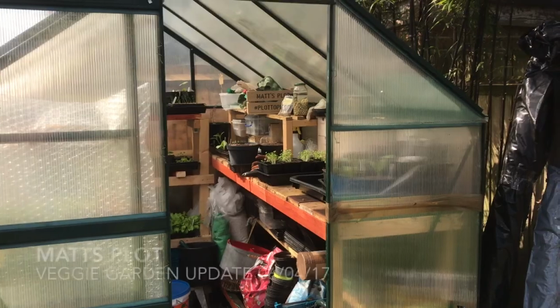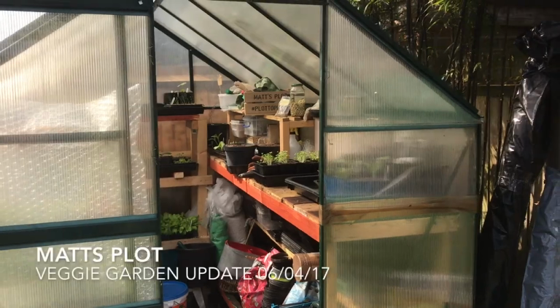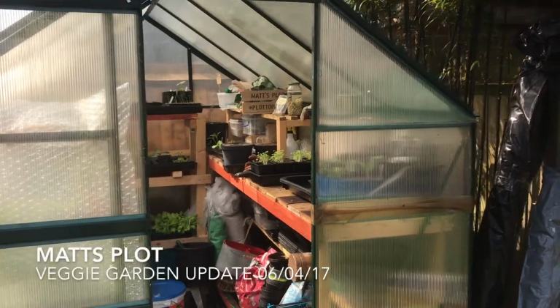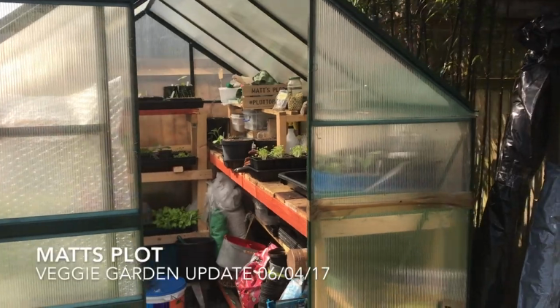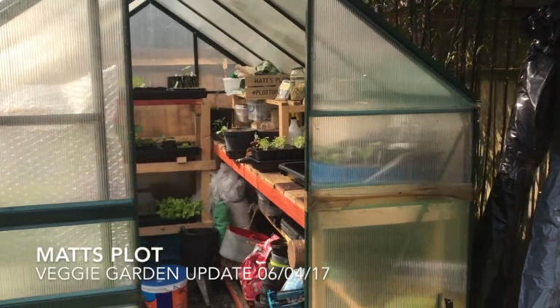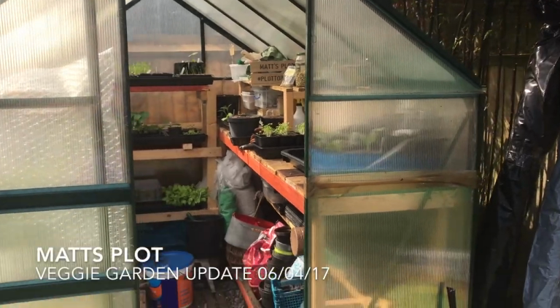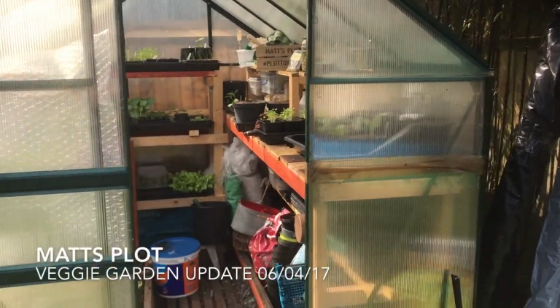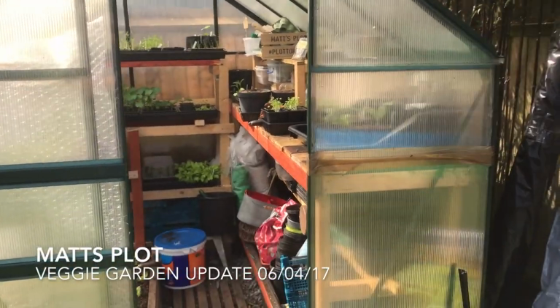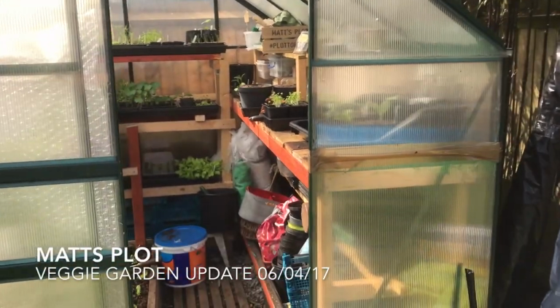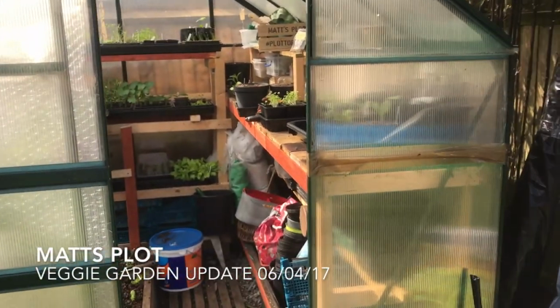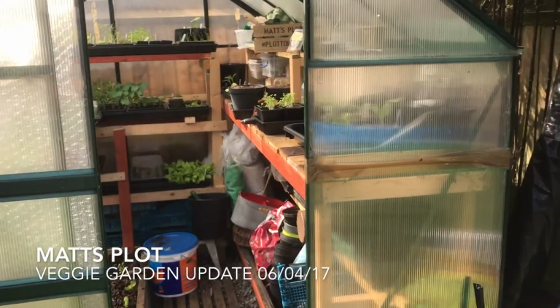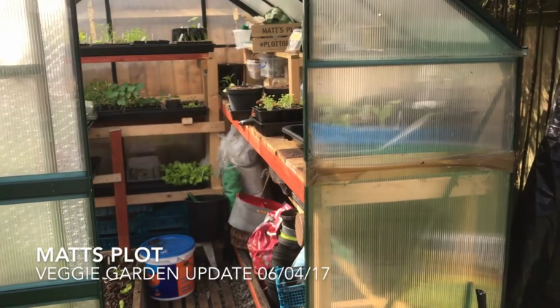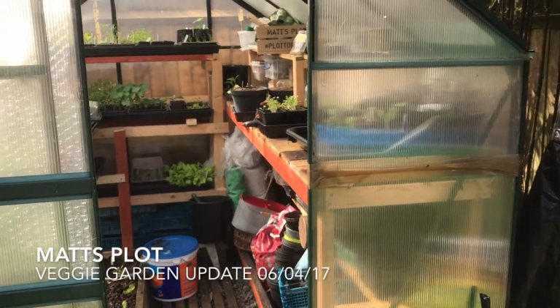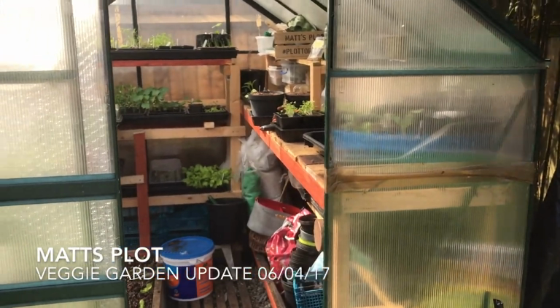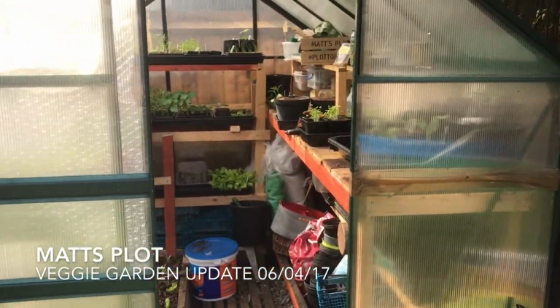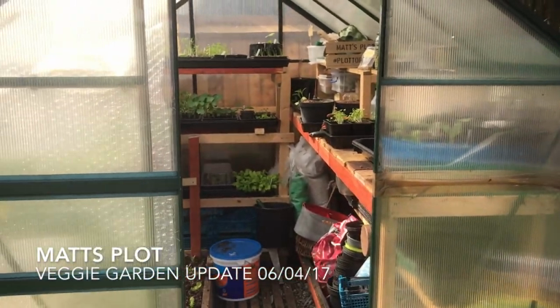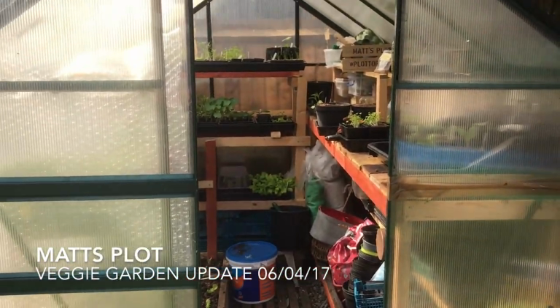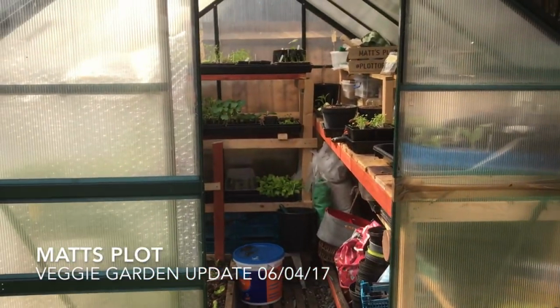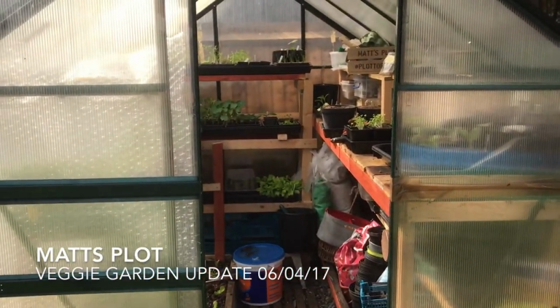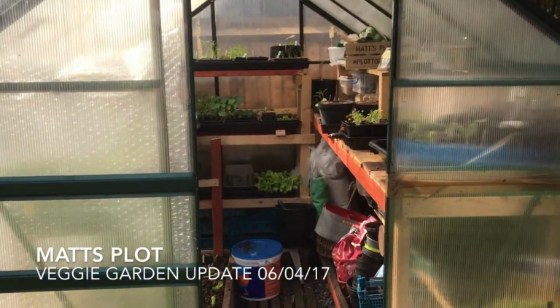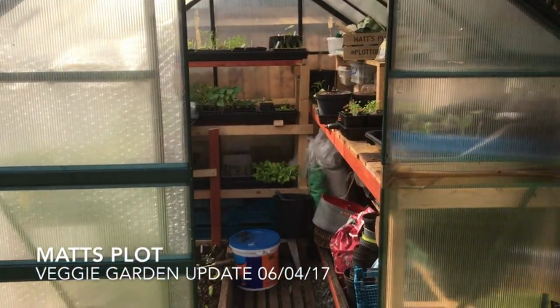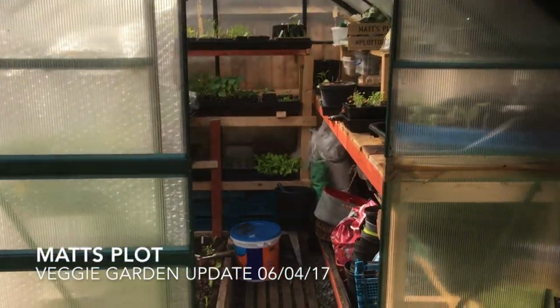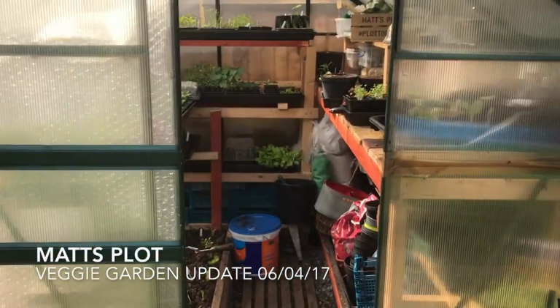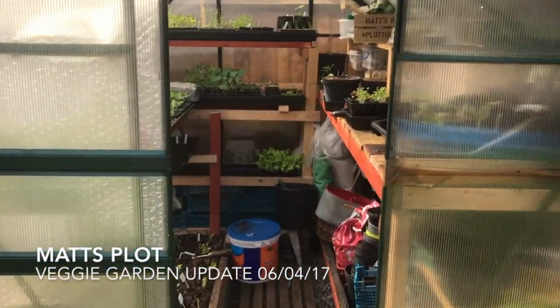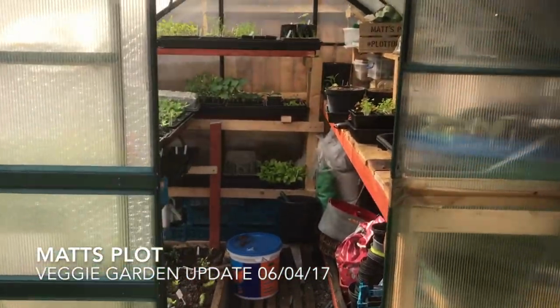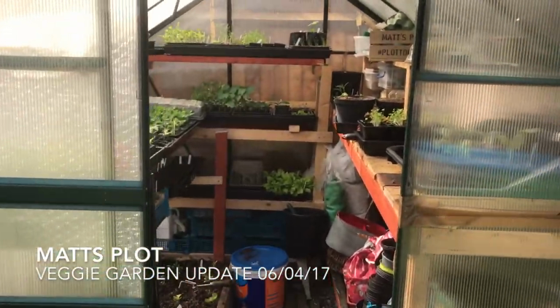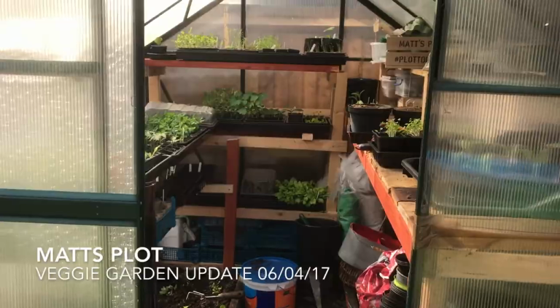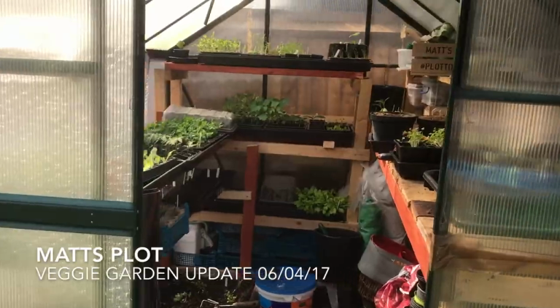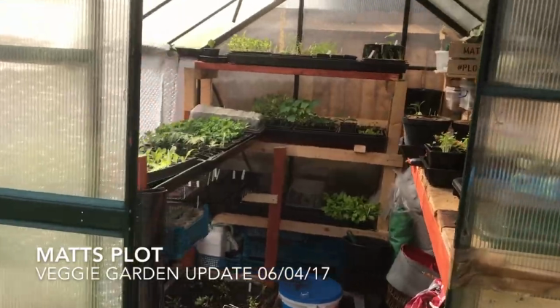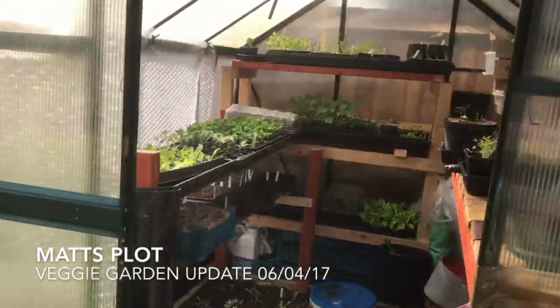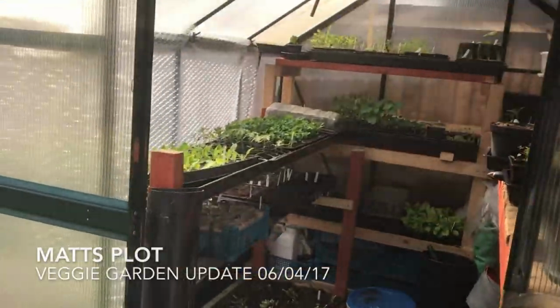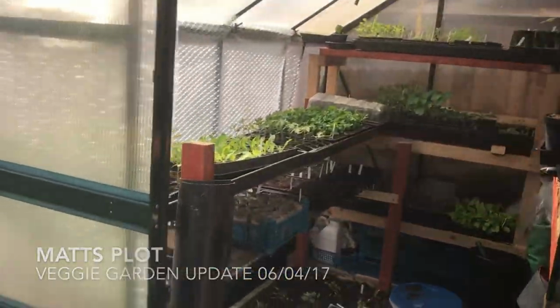Just going into my greenhouse and you can see it's been damaged by storms — it's been battered all over the place. We'll be getting a new one next season, but it'll do for this year.